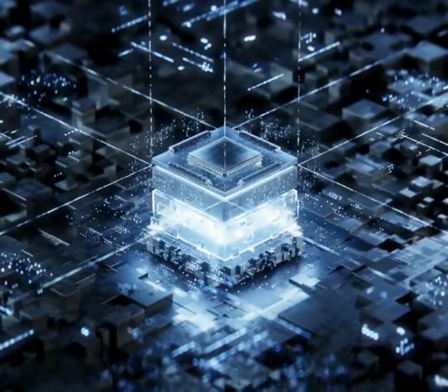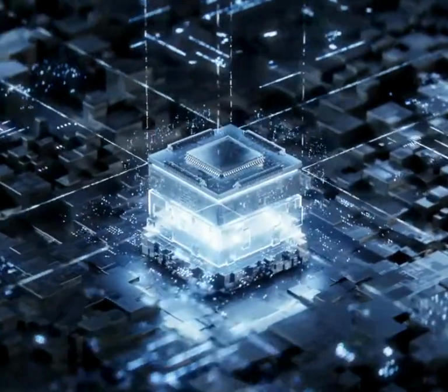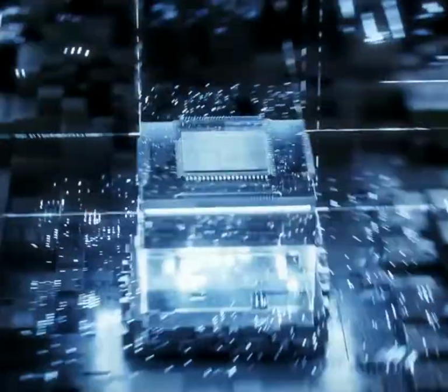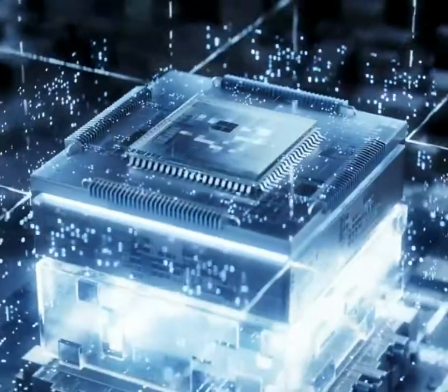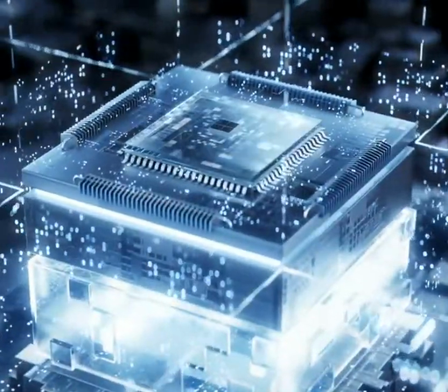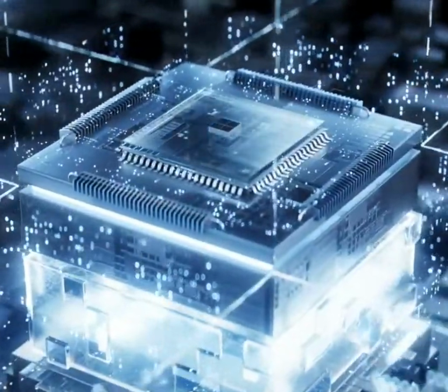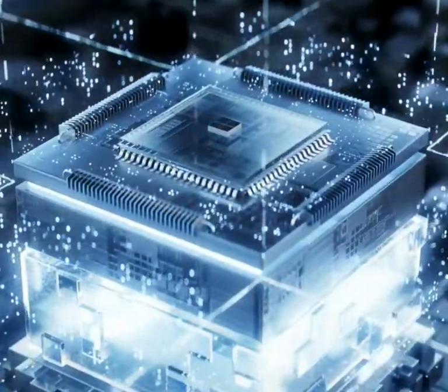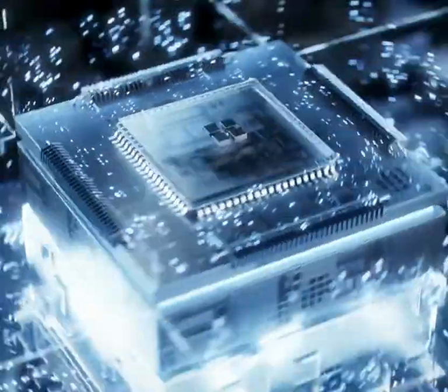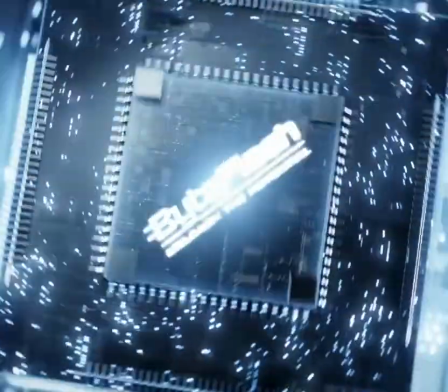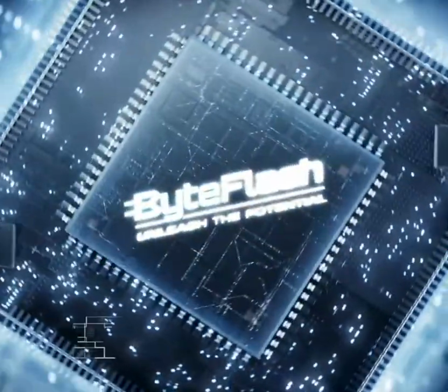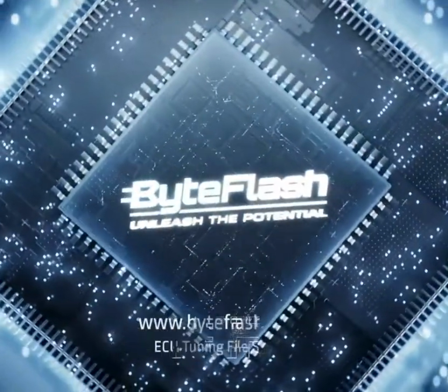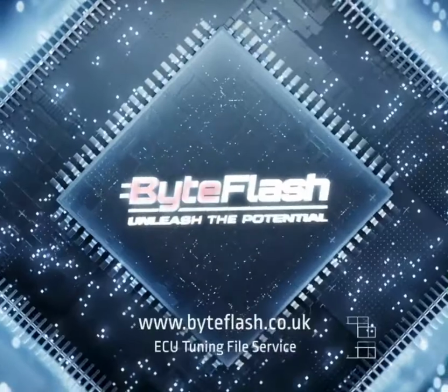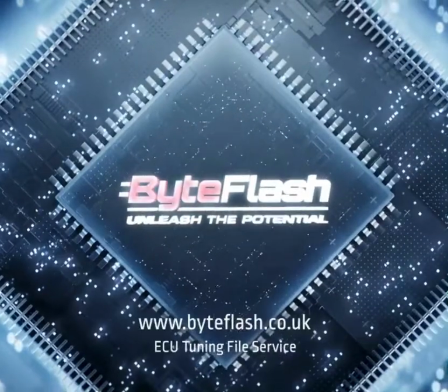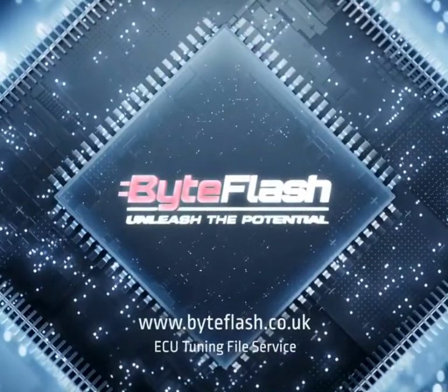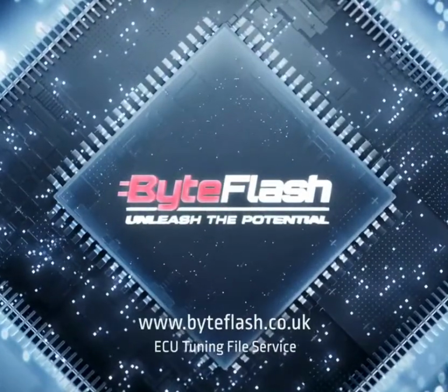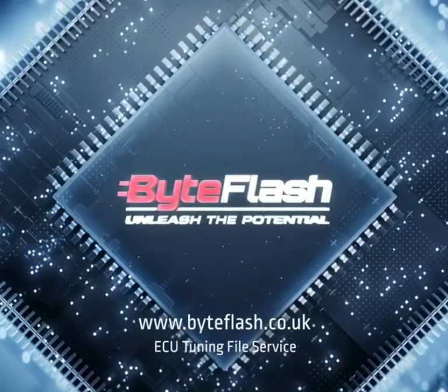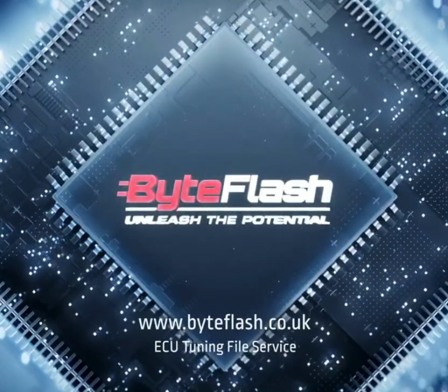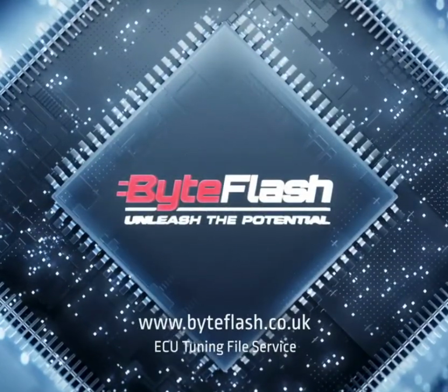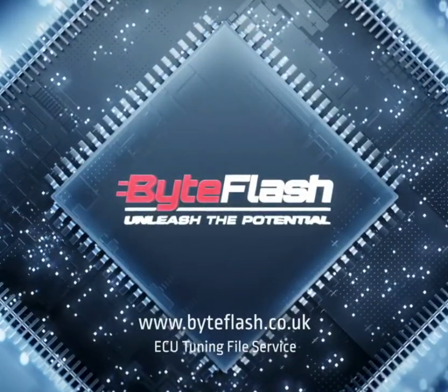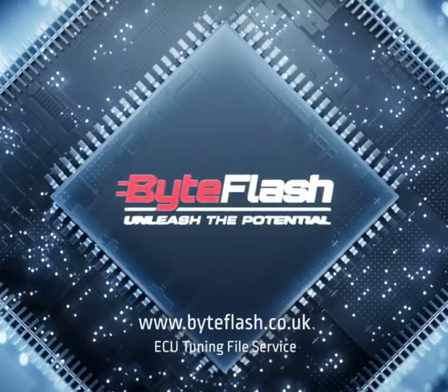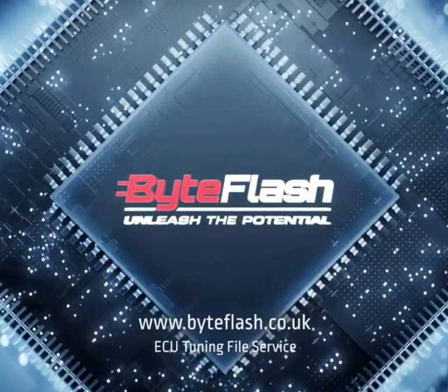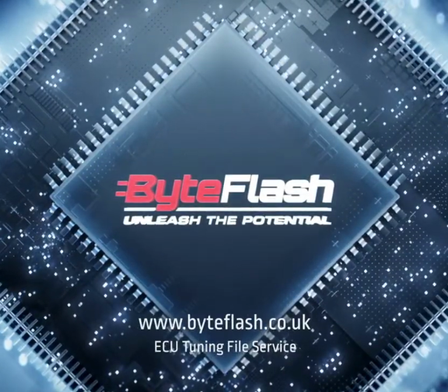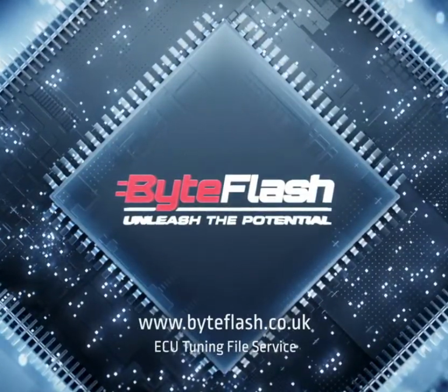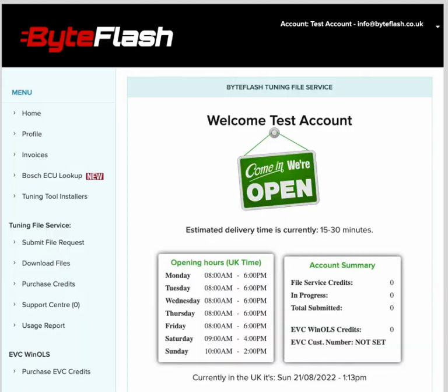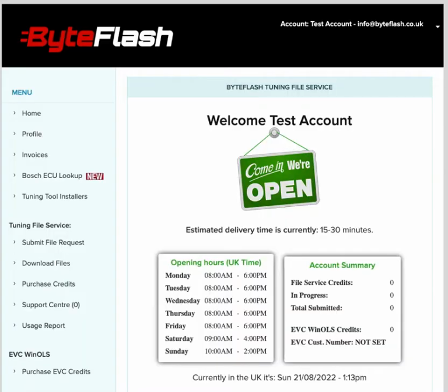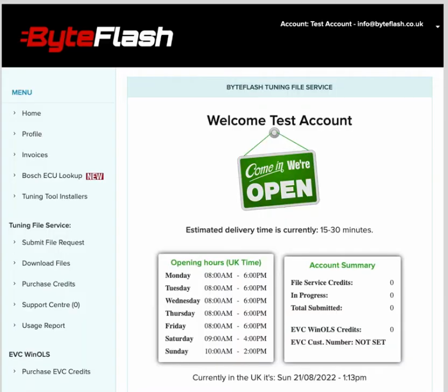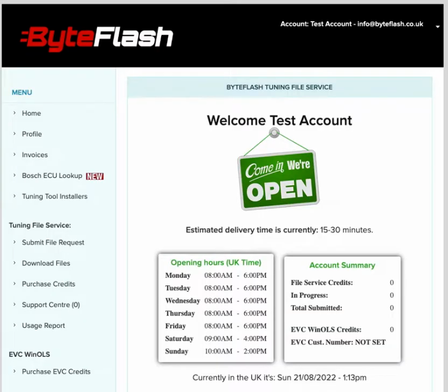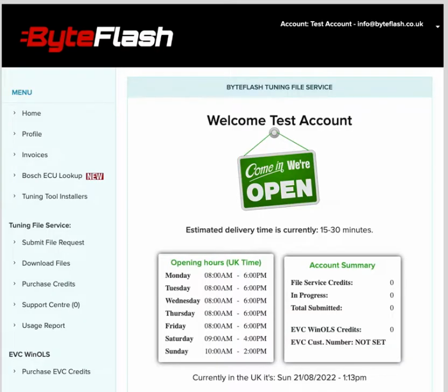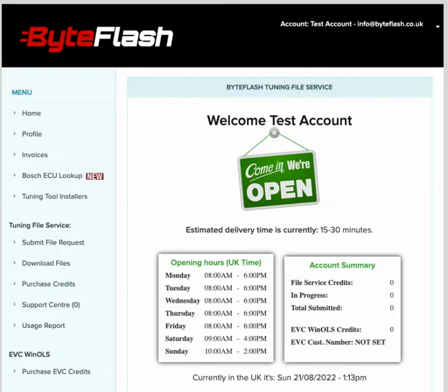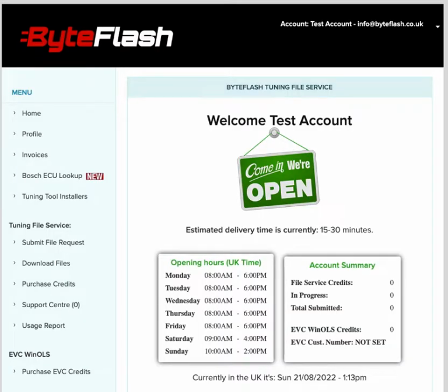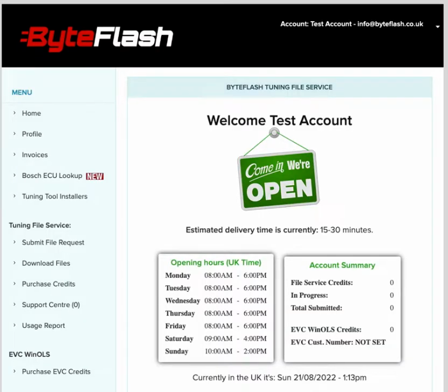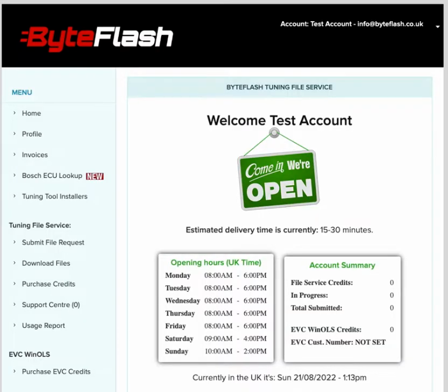Hello from ByteFlash. We've just launched the Bosch ECU lookup feature on the installer portal, so here's a quick video demonstrating how it works.